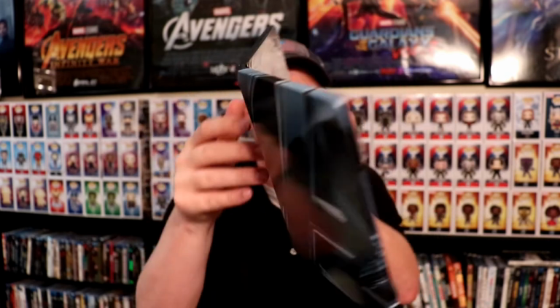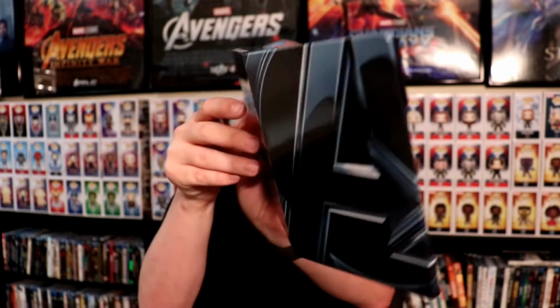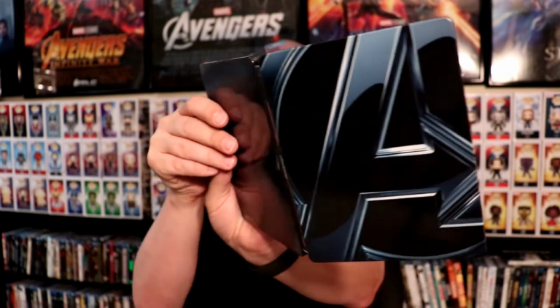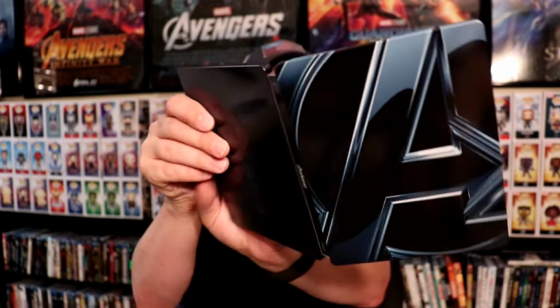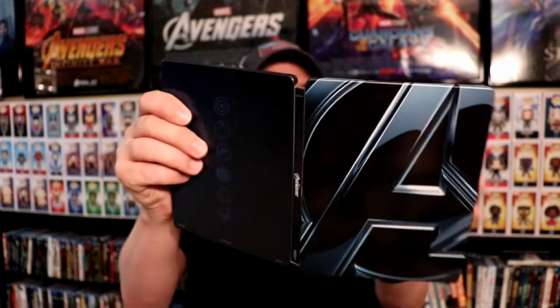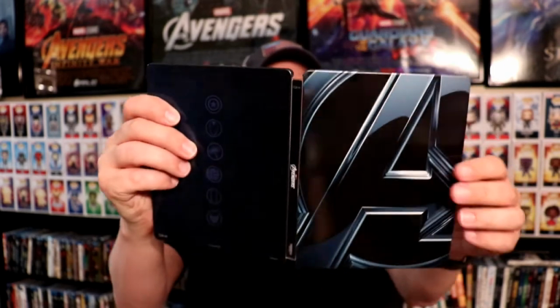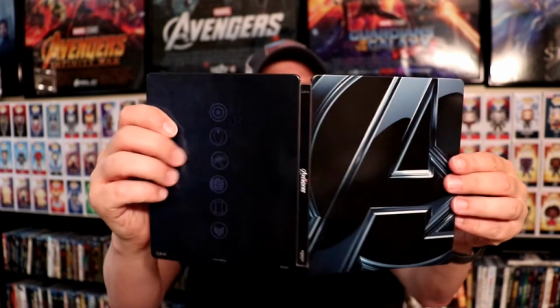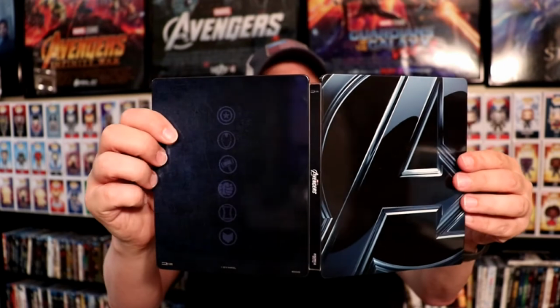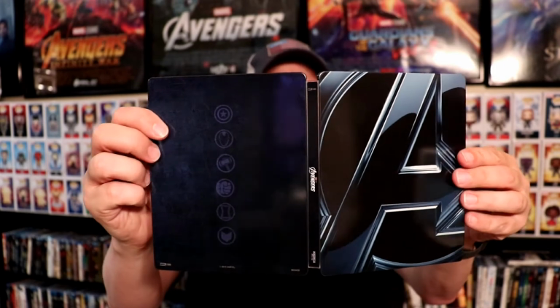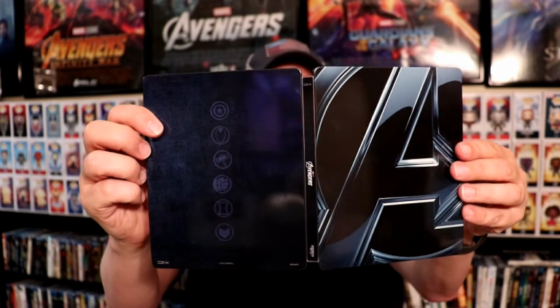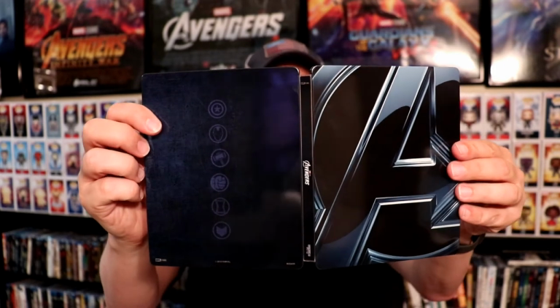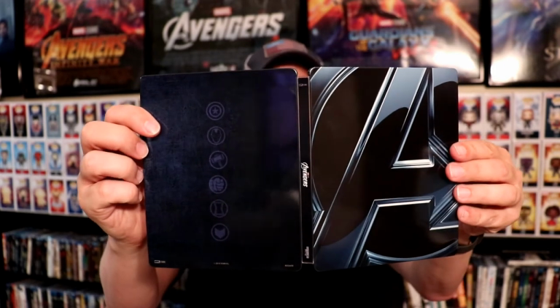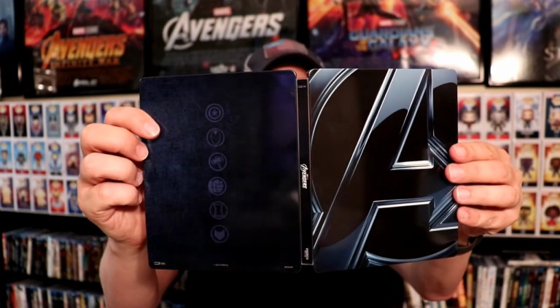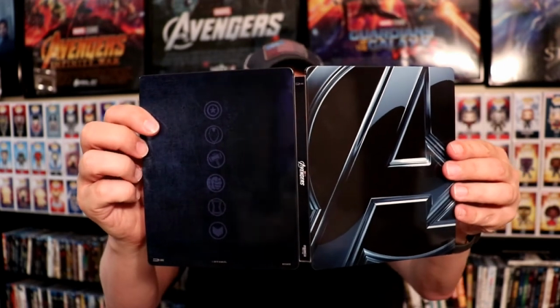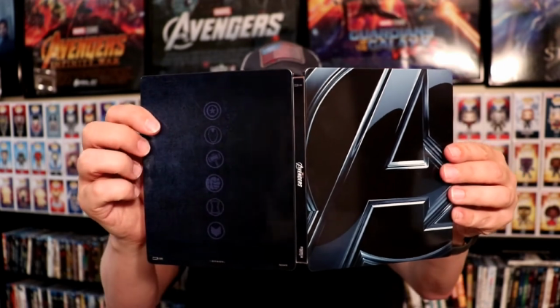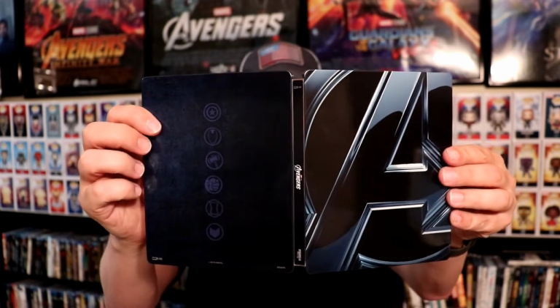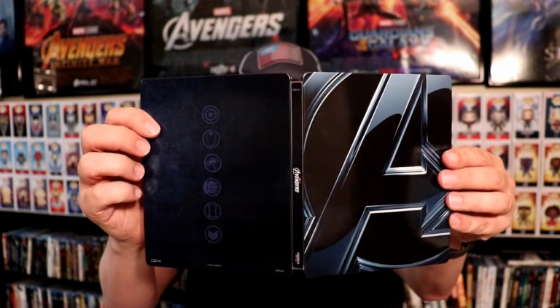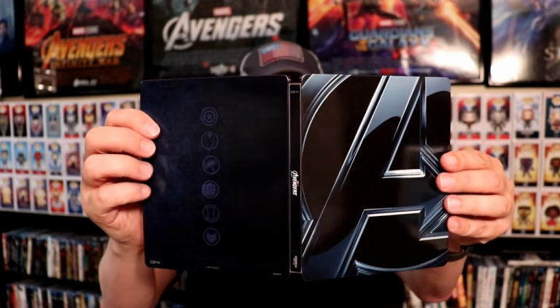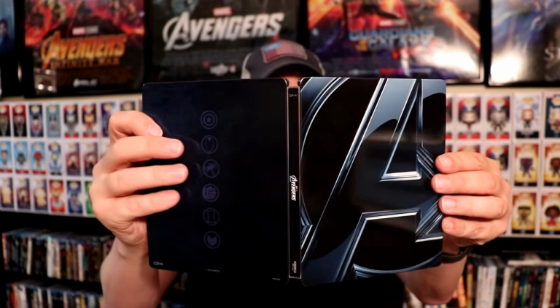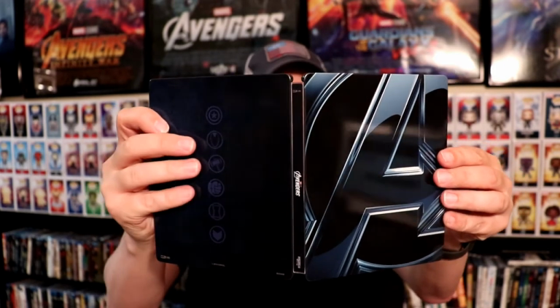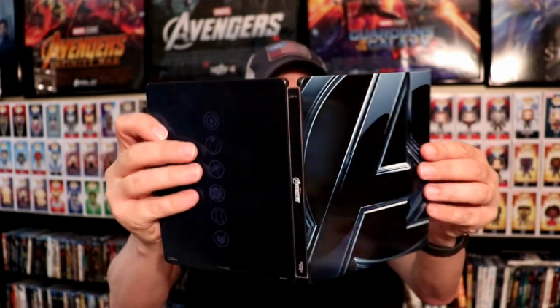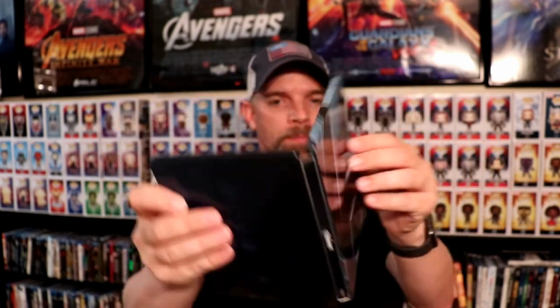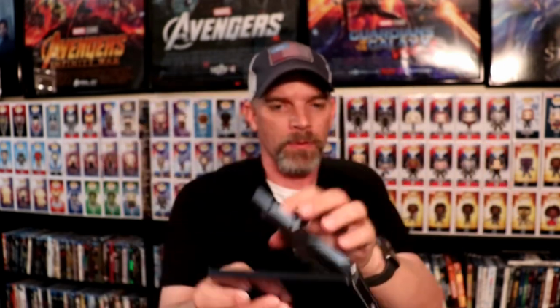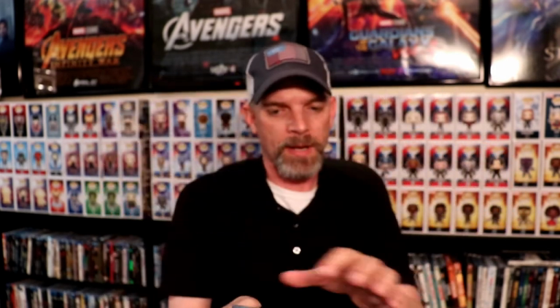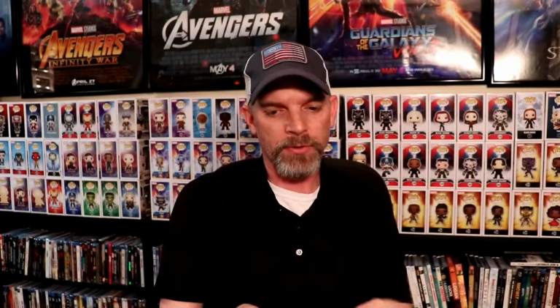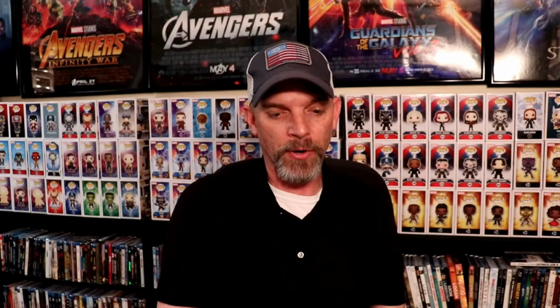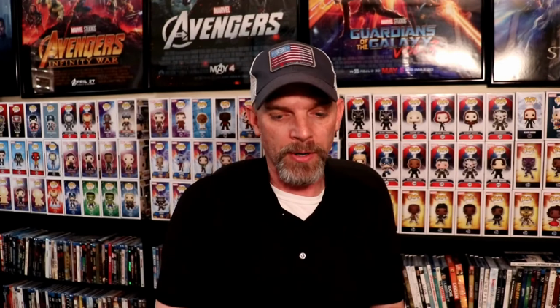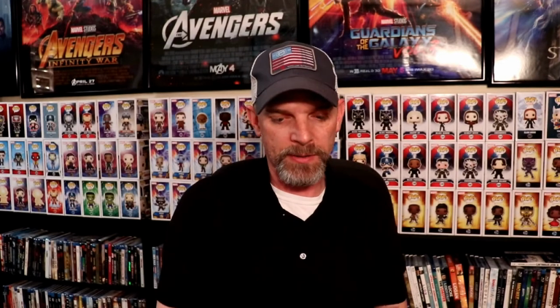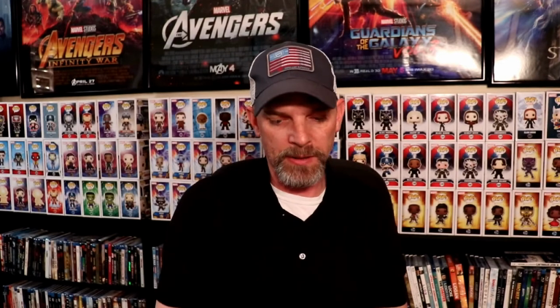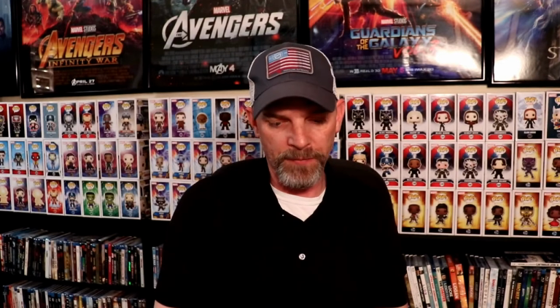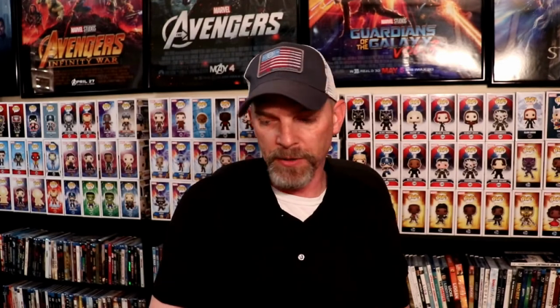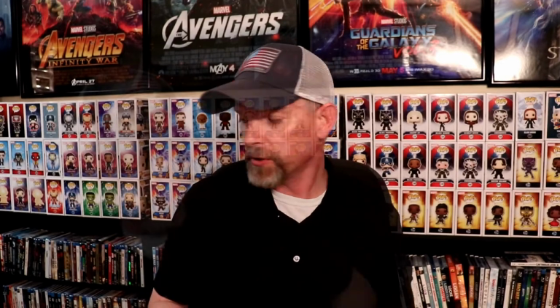And here it is all opened up. So there is the Avengers.